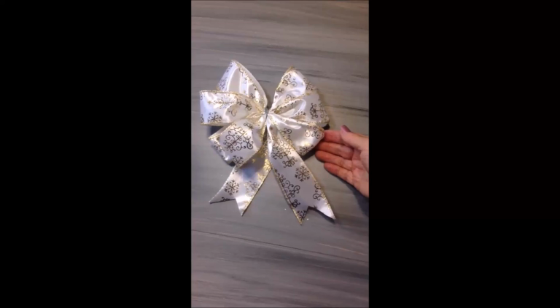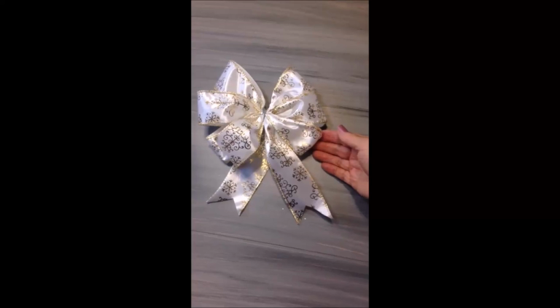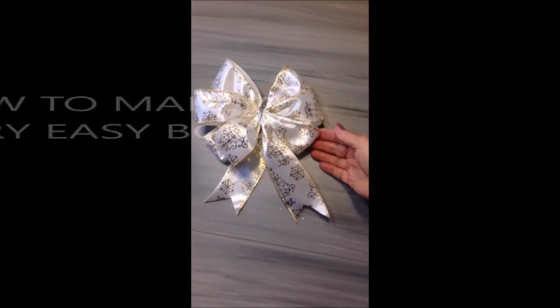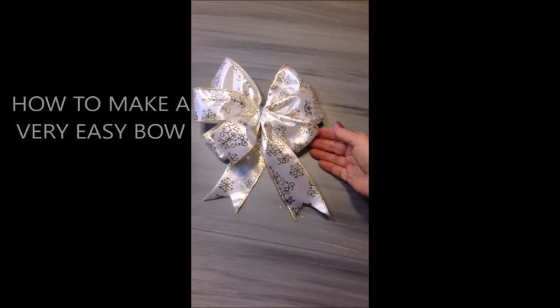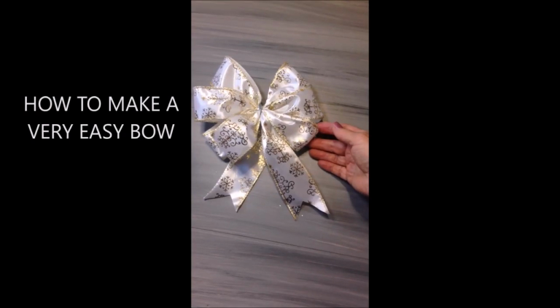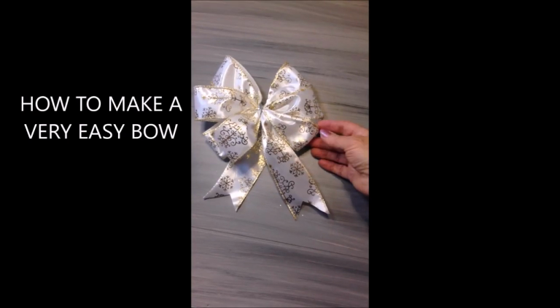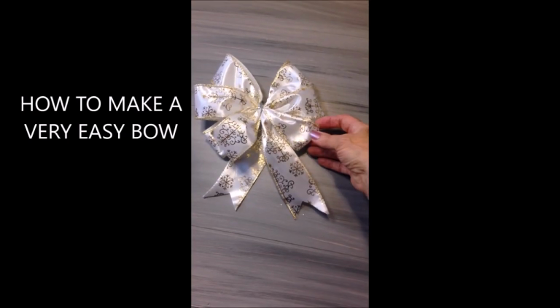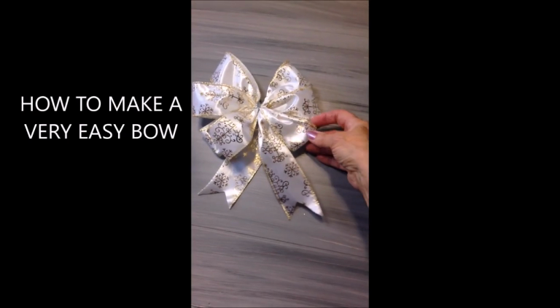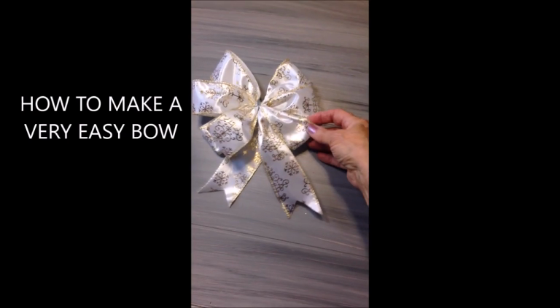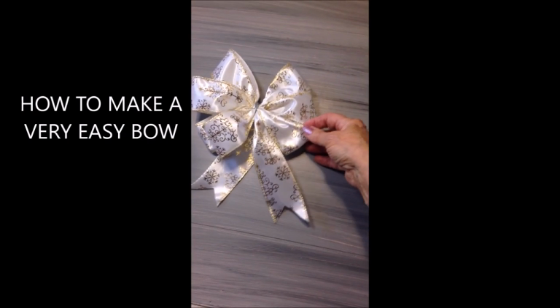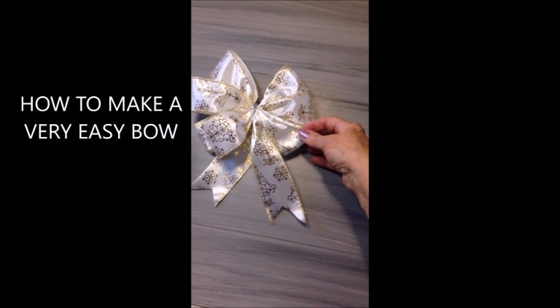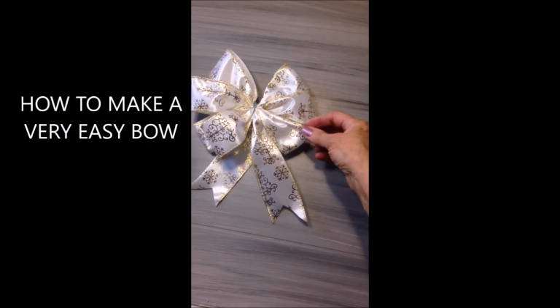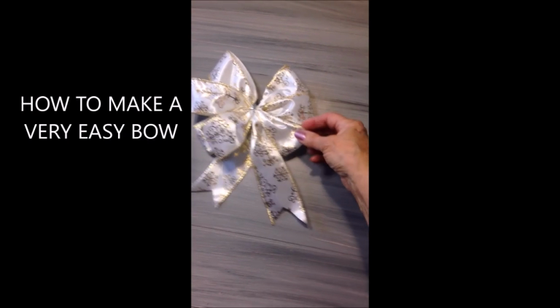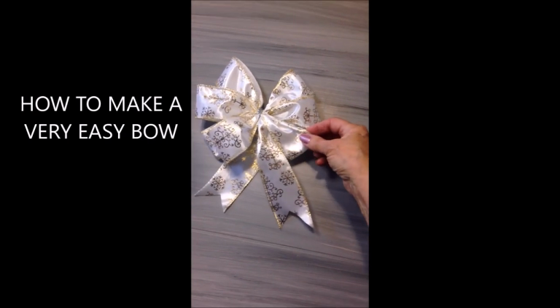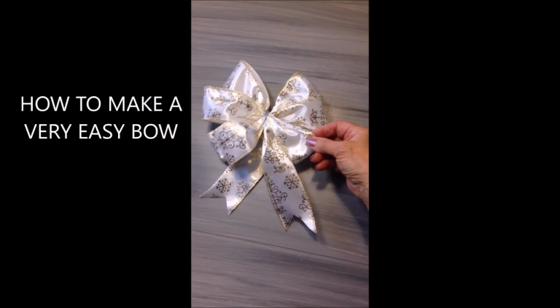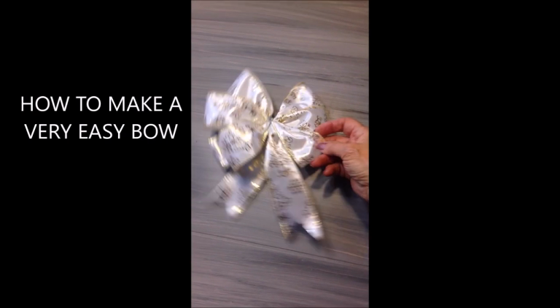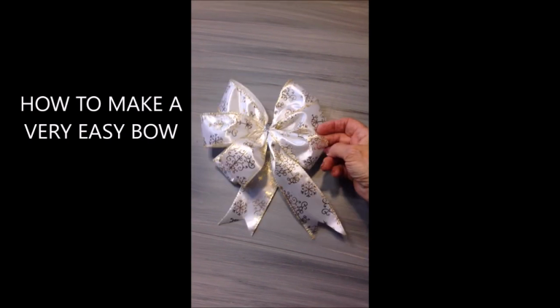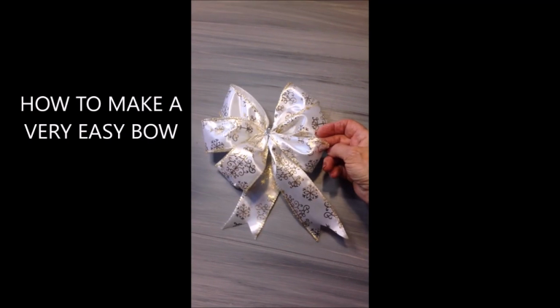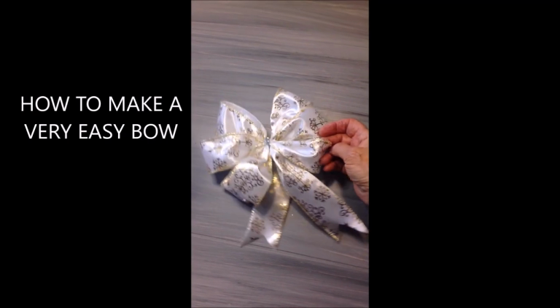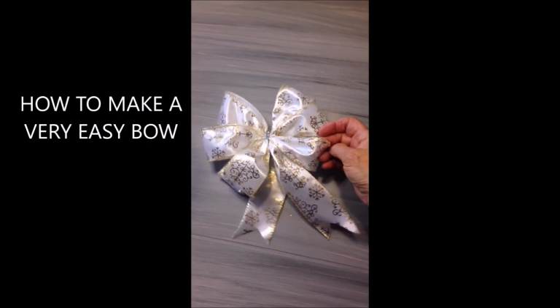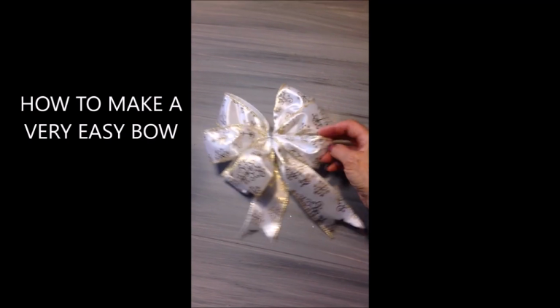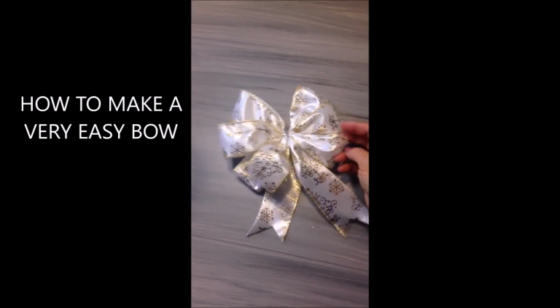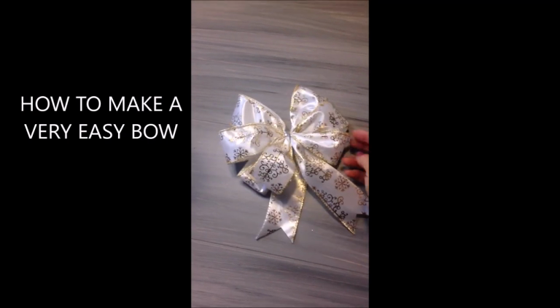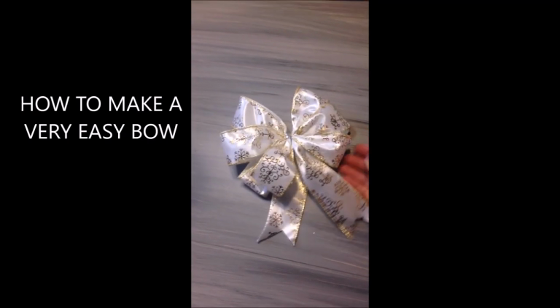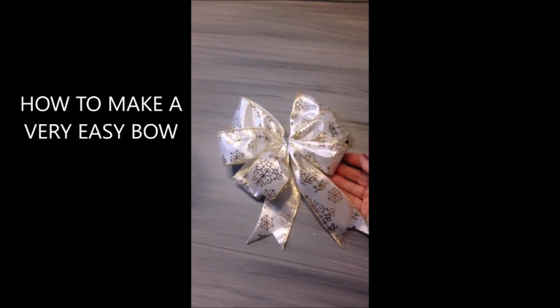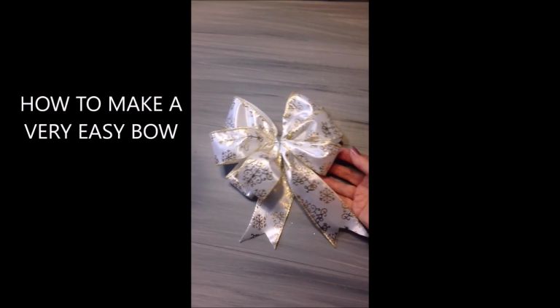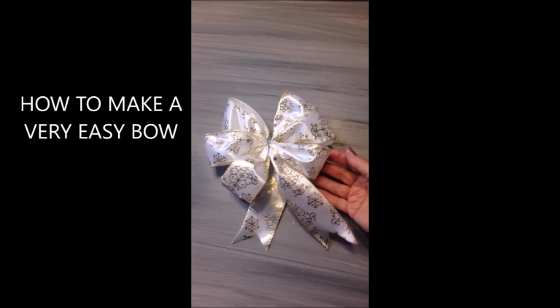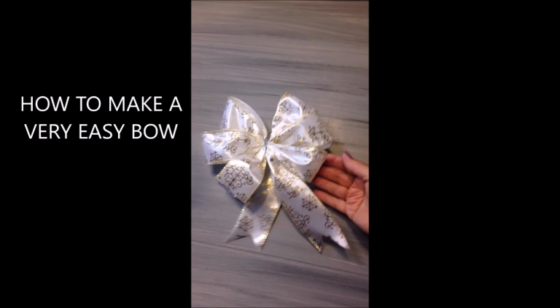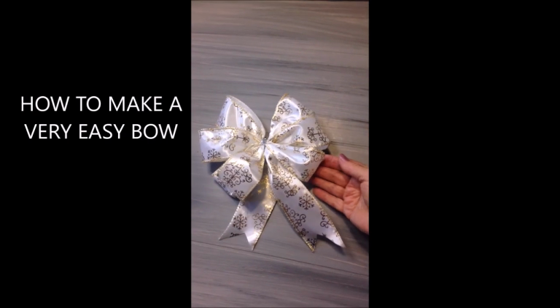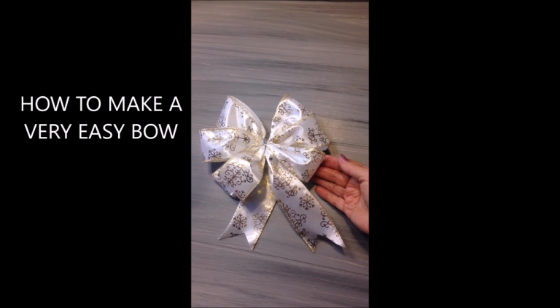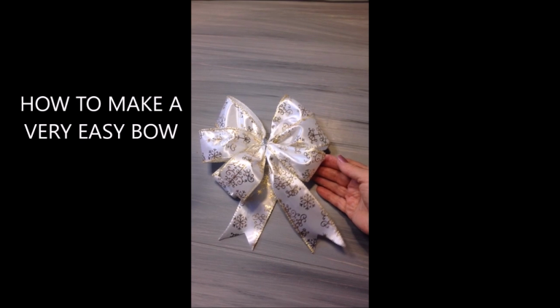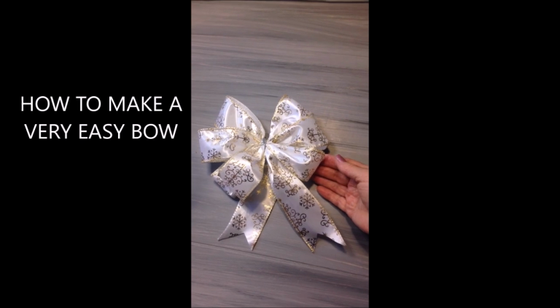Hi everyone, this is MHA today. I'm going to show you how to make a quick and easy bow. So let's get started.